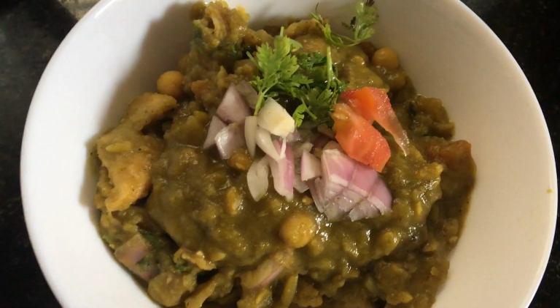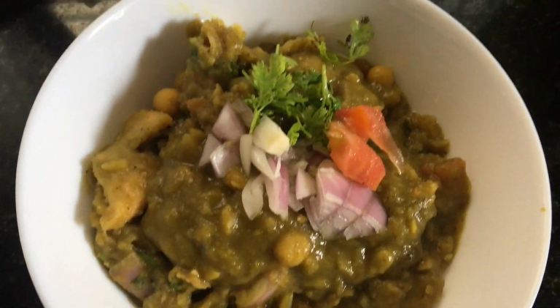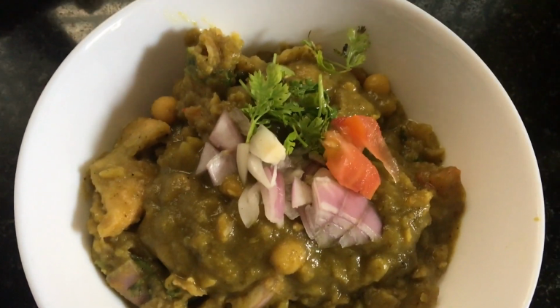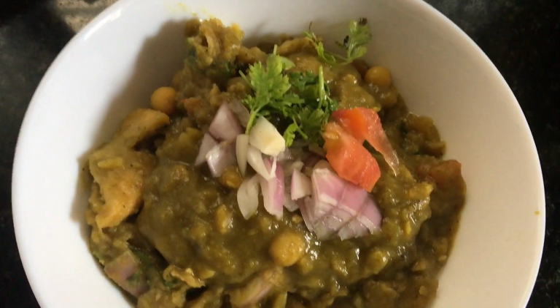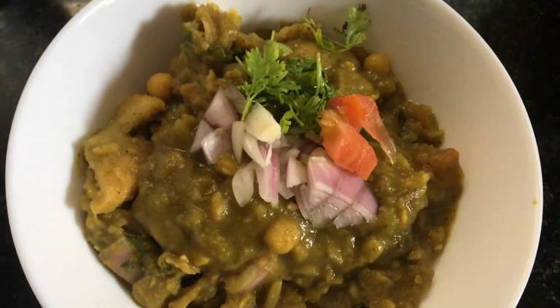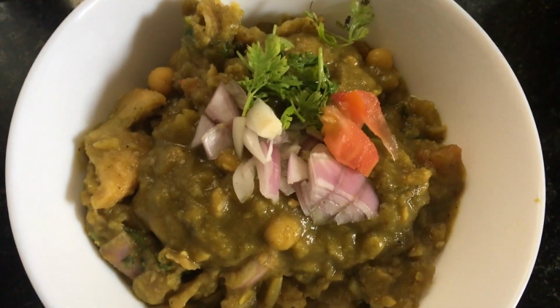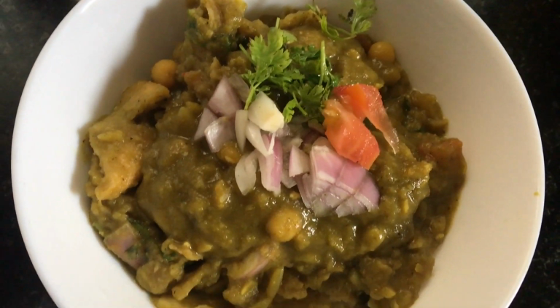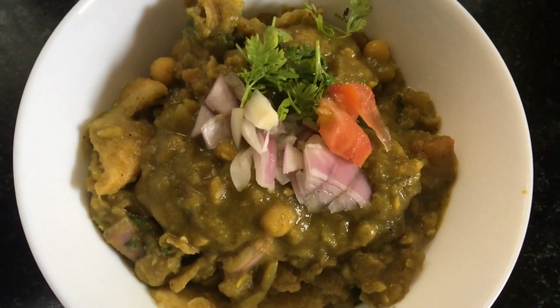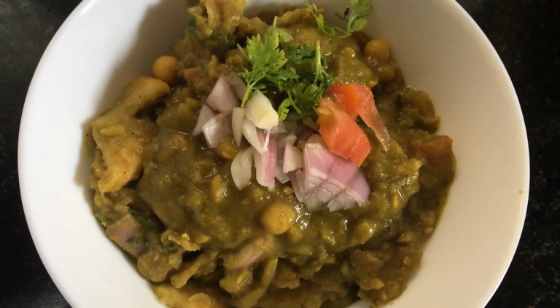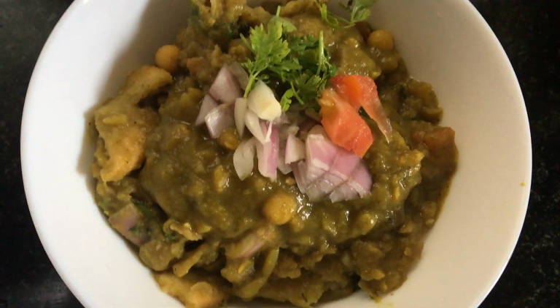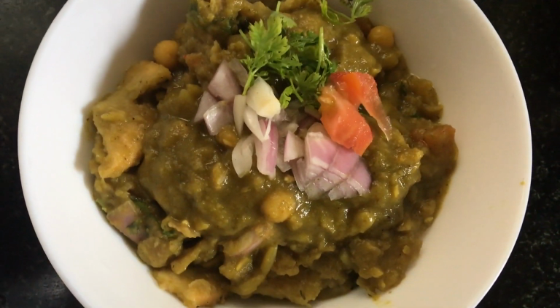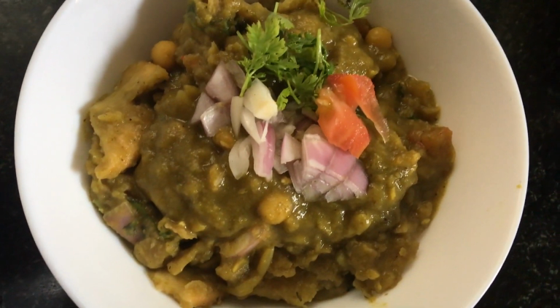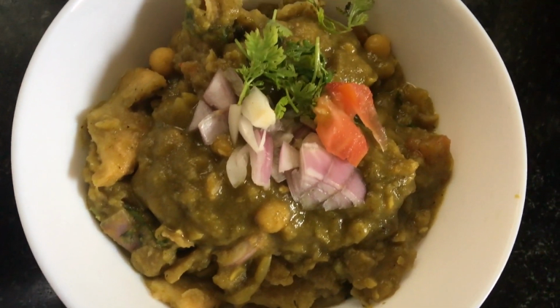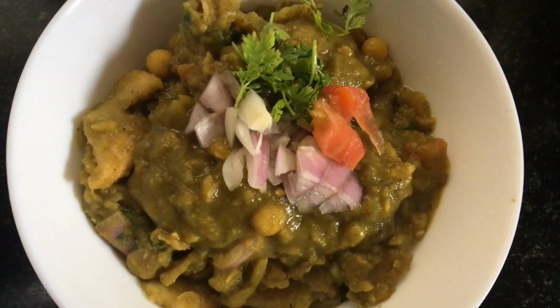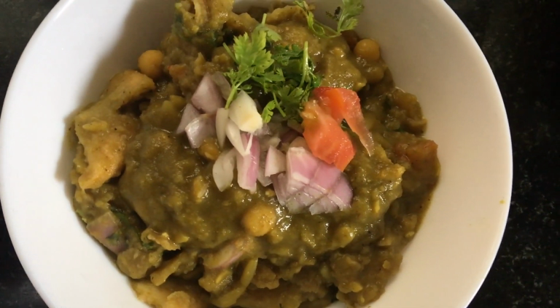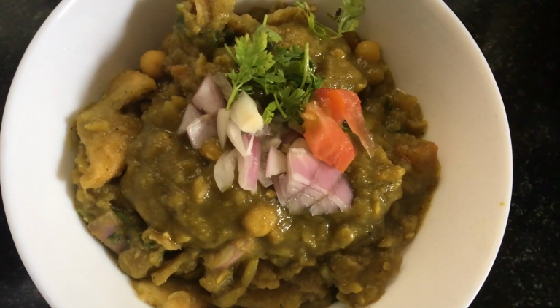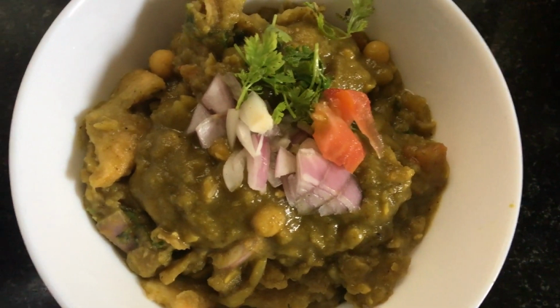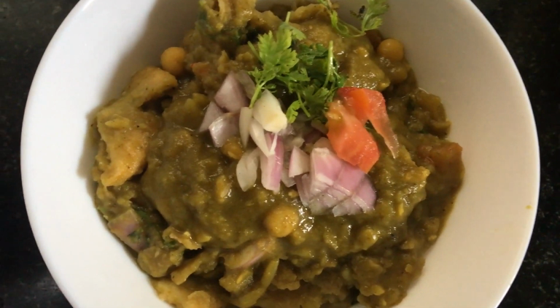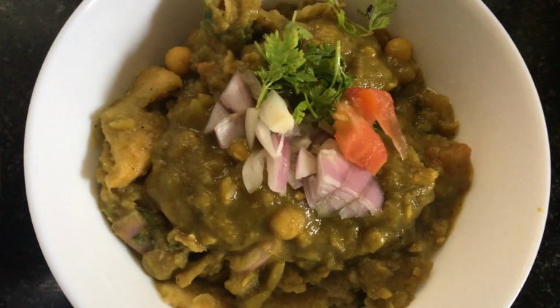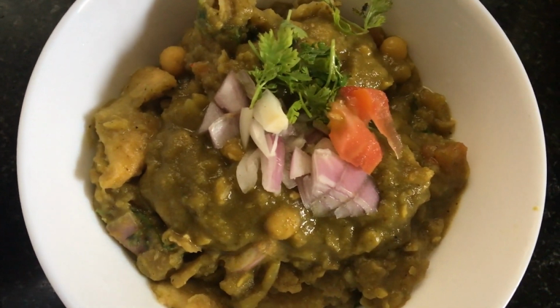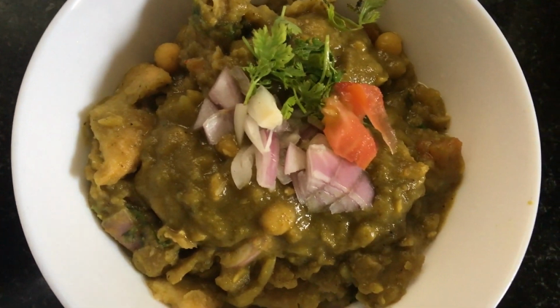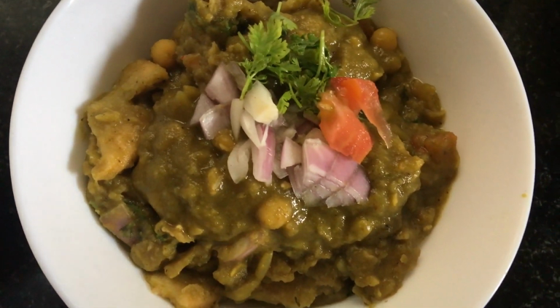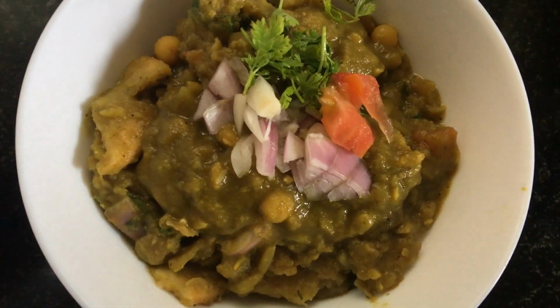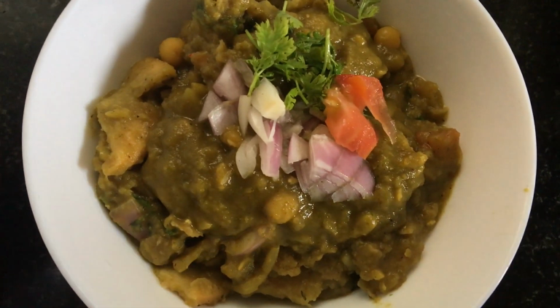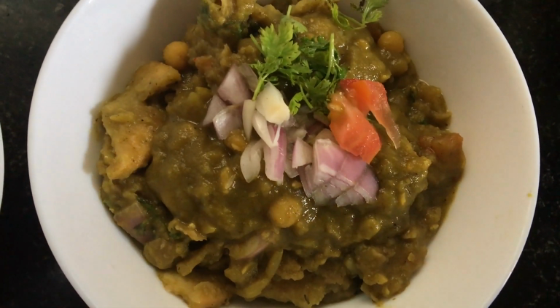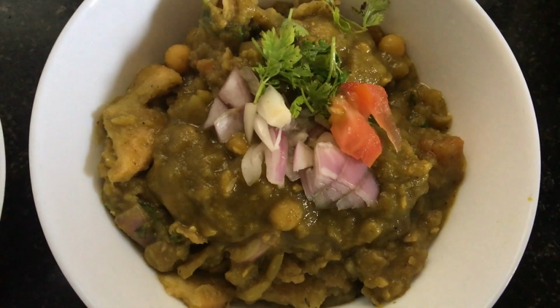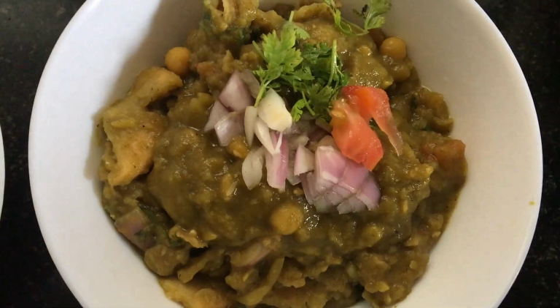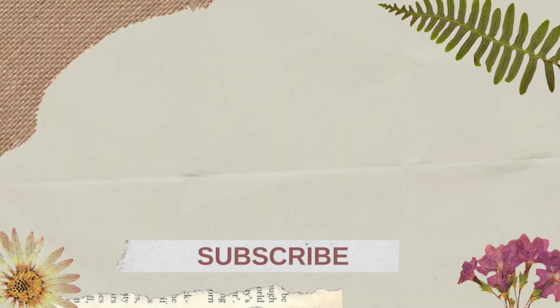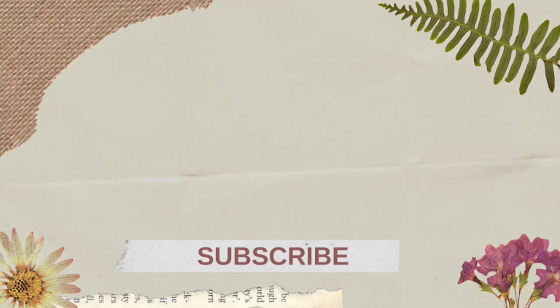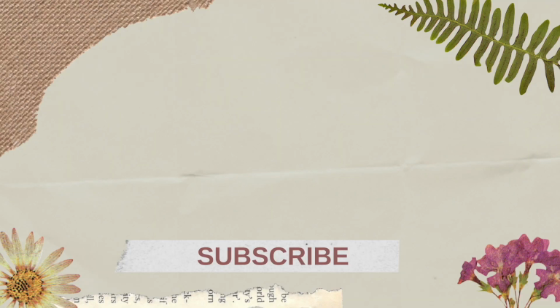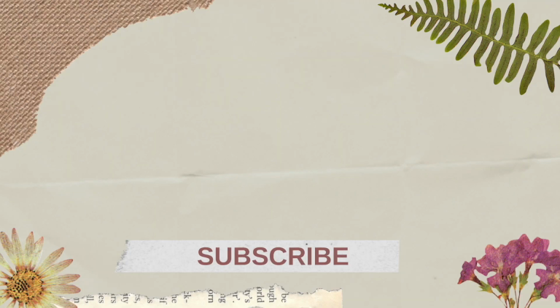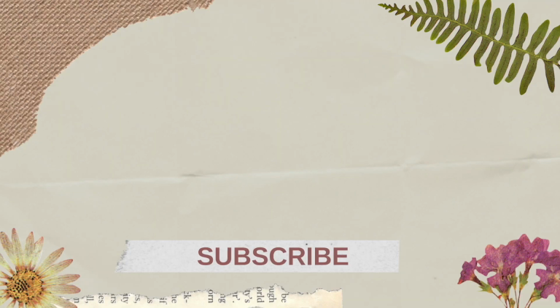So this is the video. If you enjoy this video, till then take care, love you all, bye!